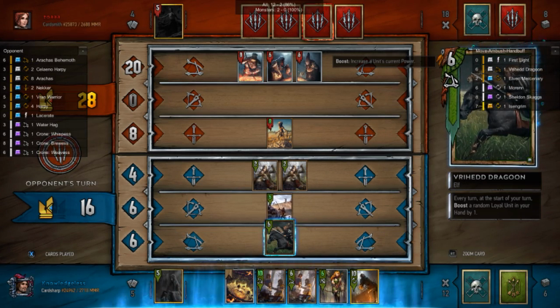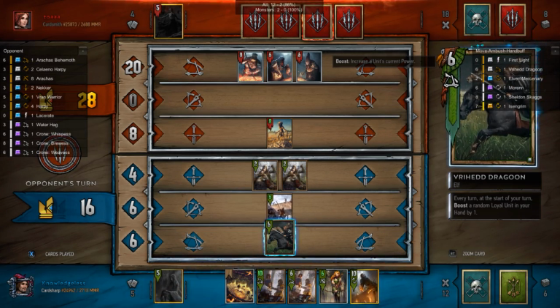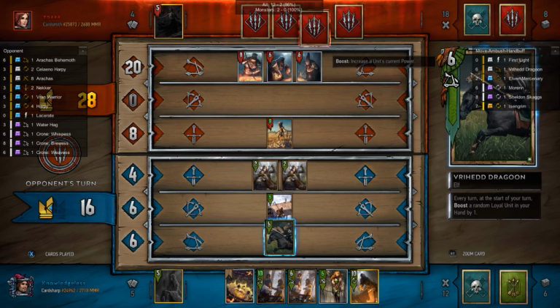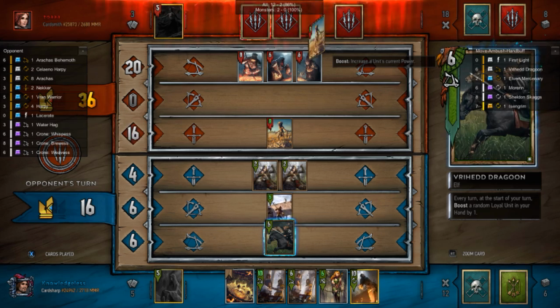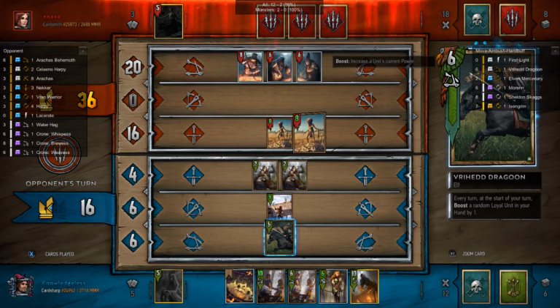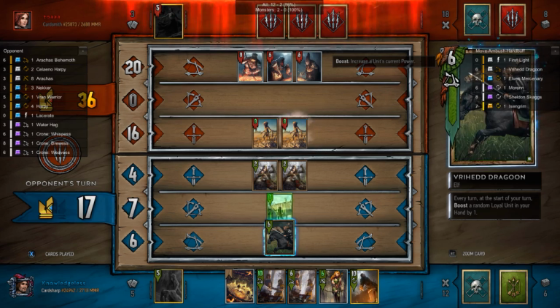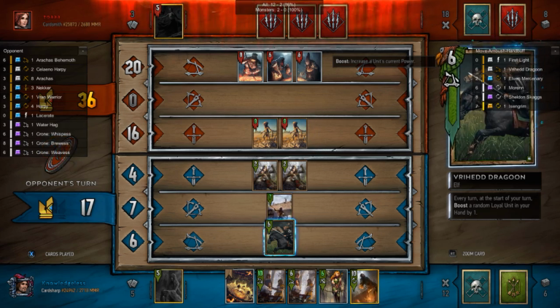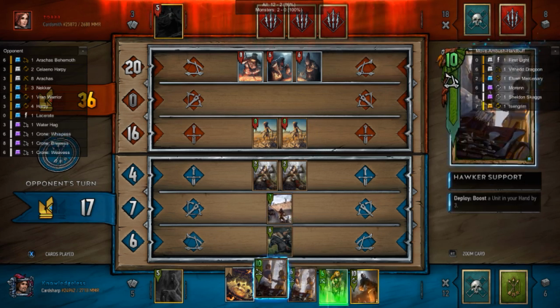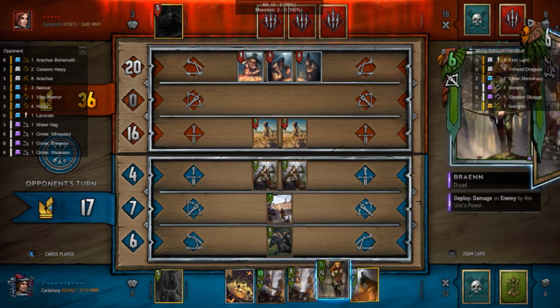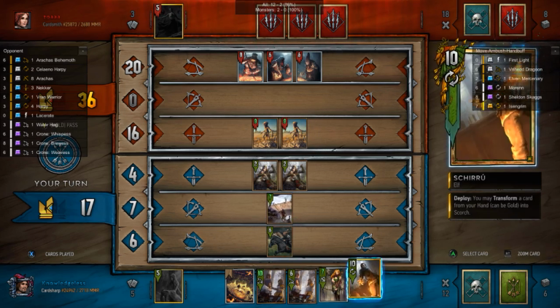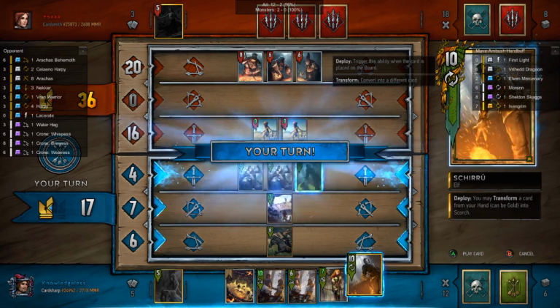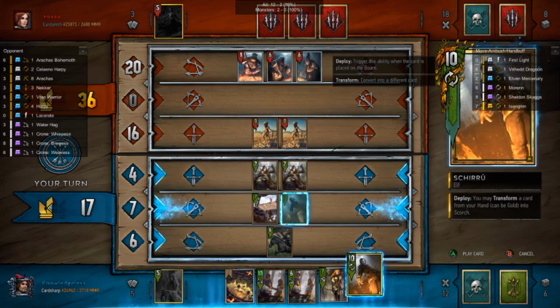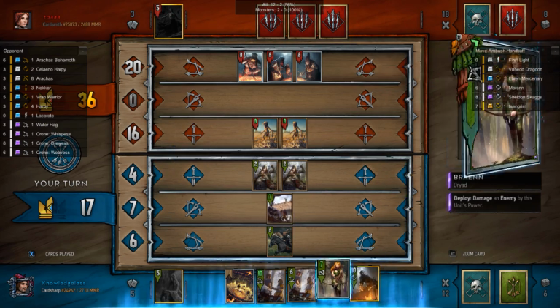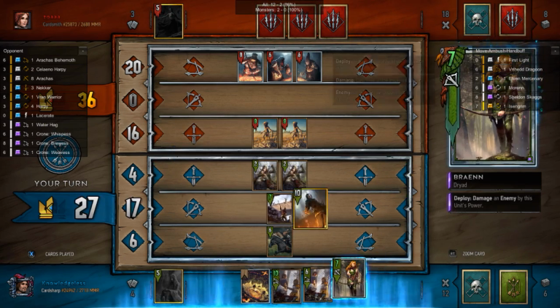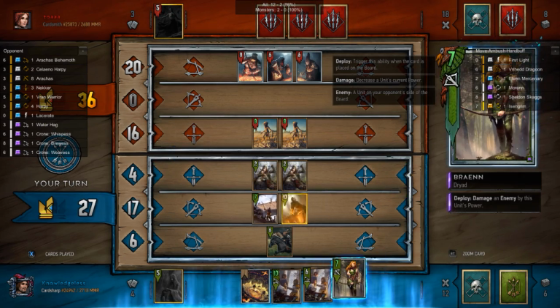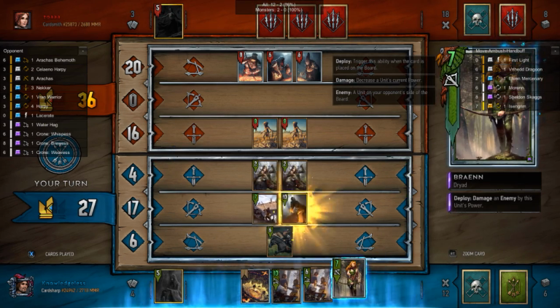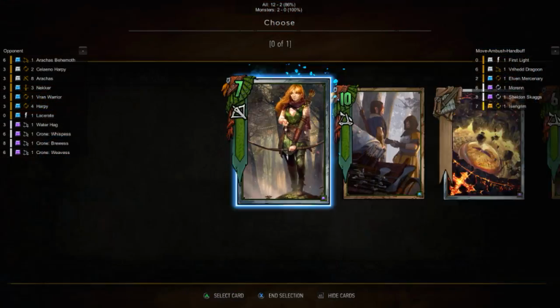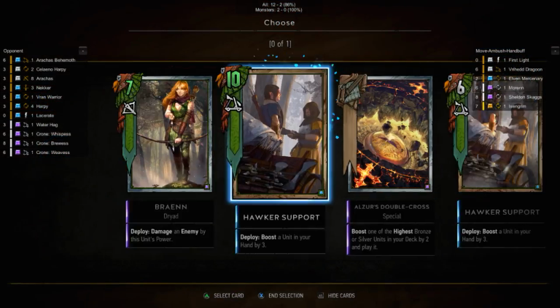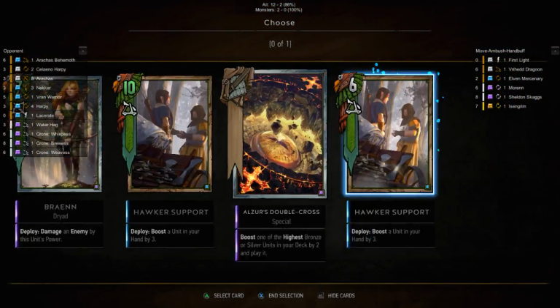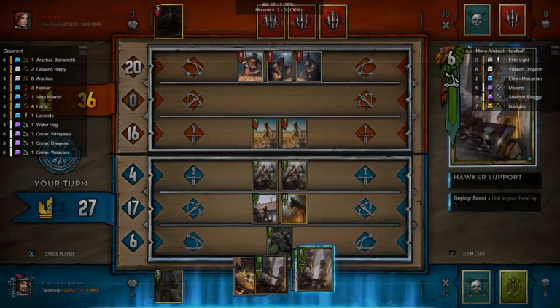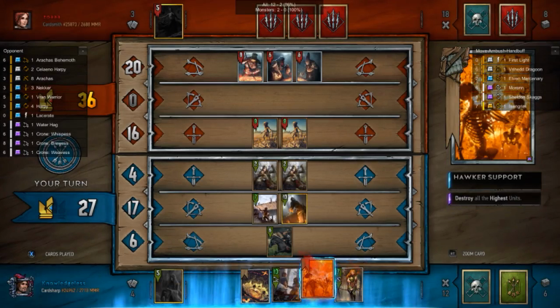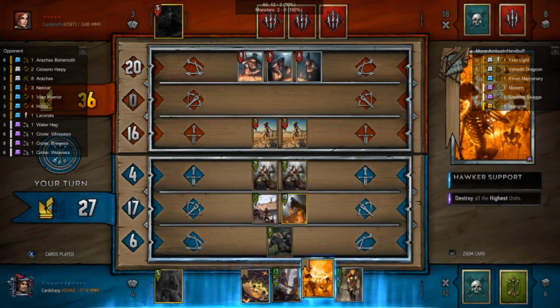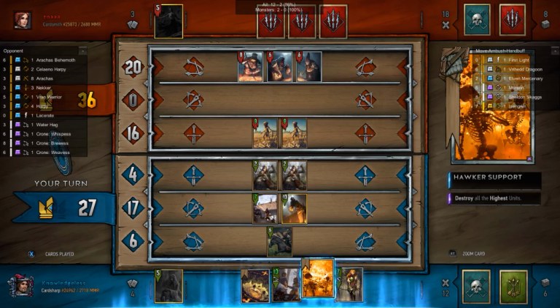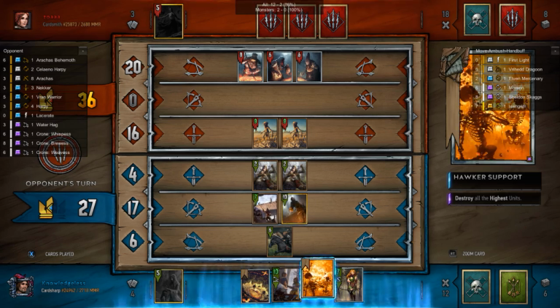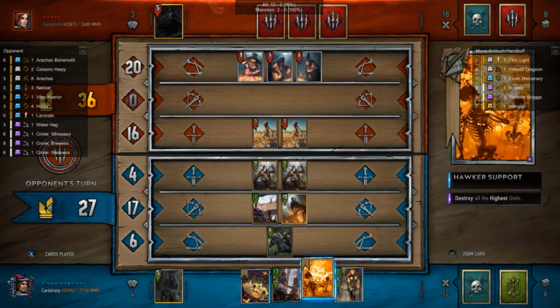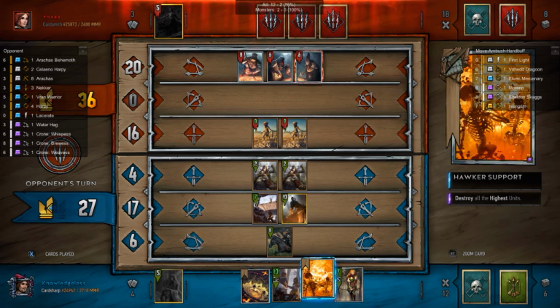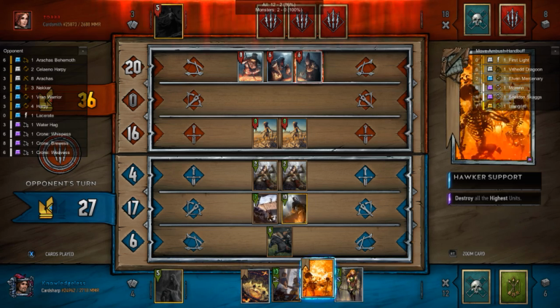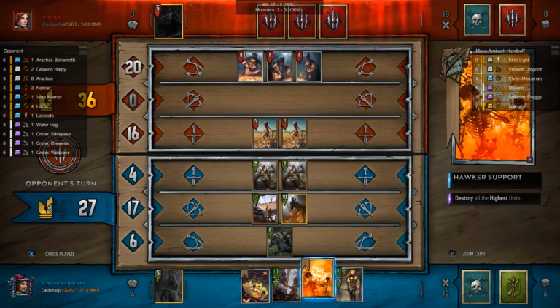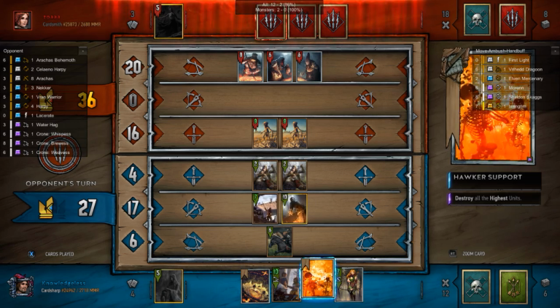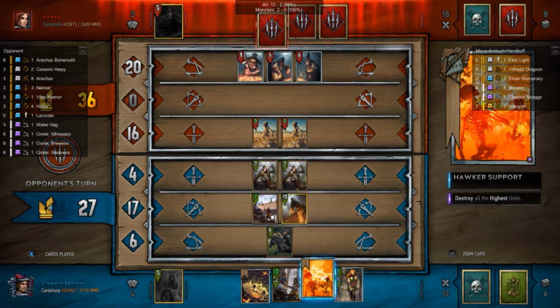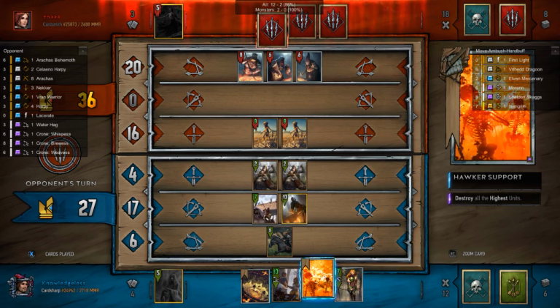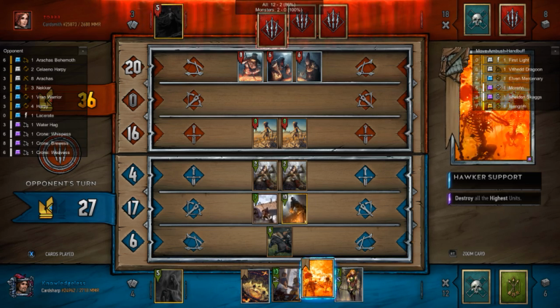He had all three Neckers in his hand — that's unfortunate. I see a bunch of eight-strength cards on my opponent's side of the board, so I think a Scorch would be great.